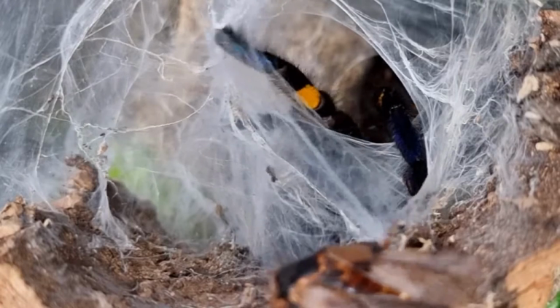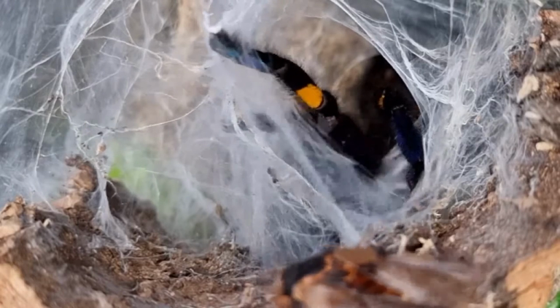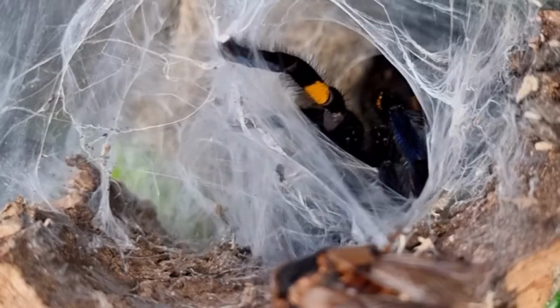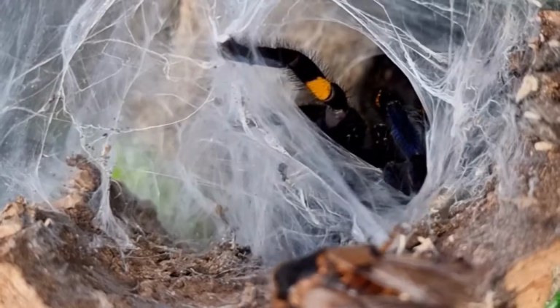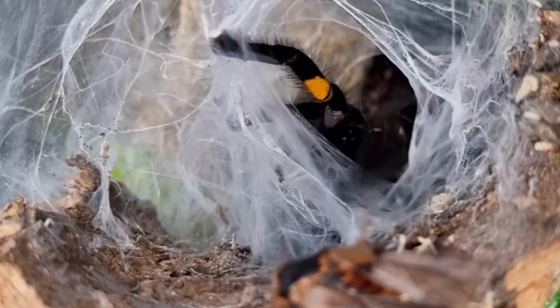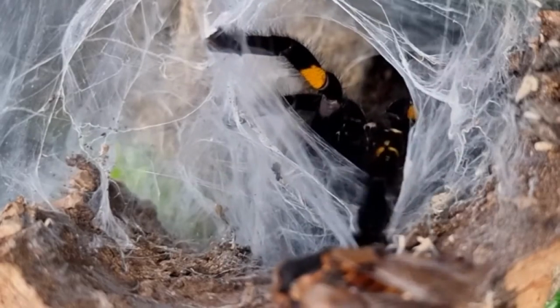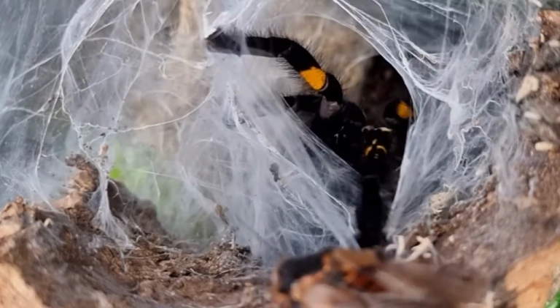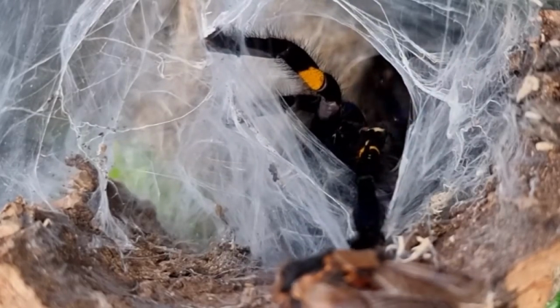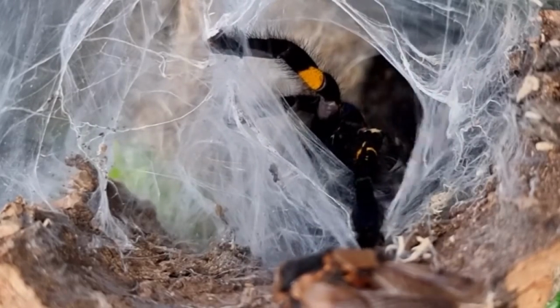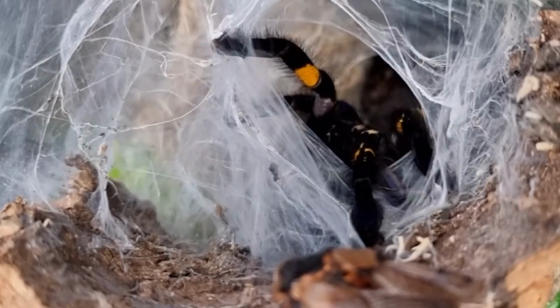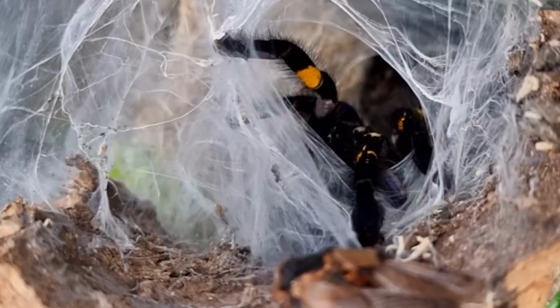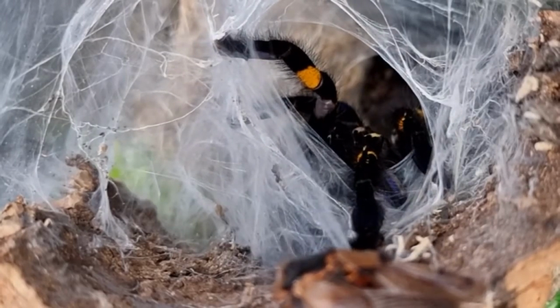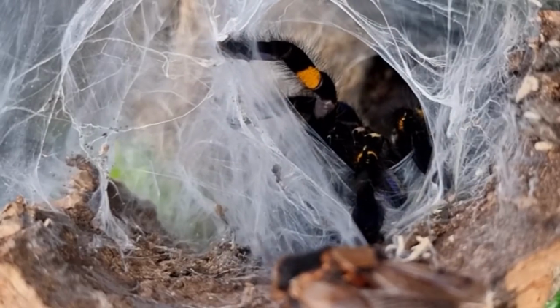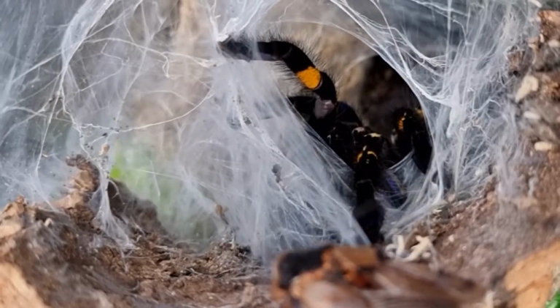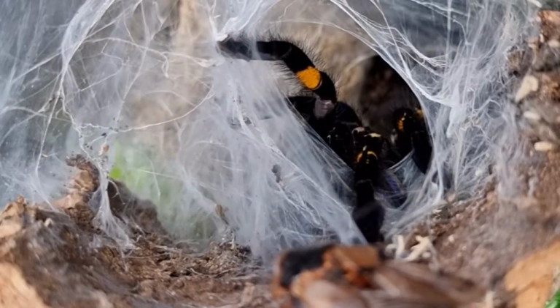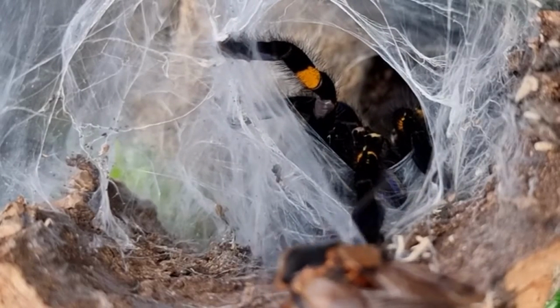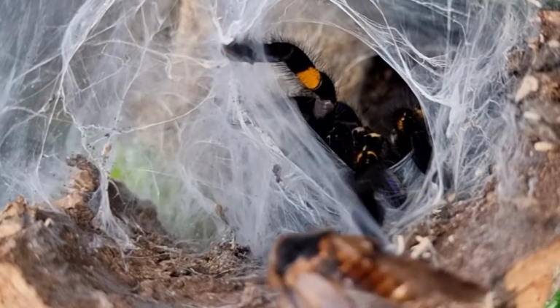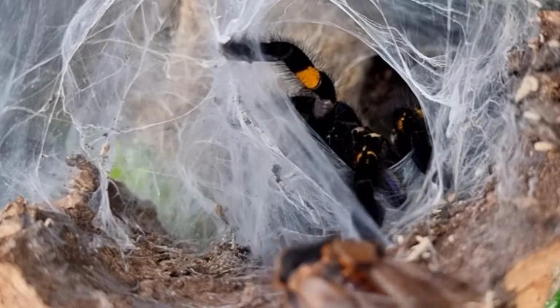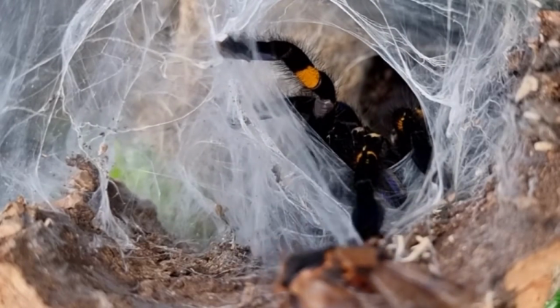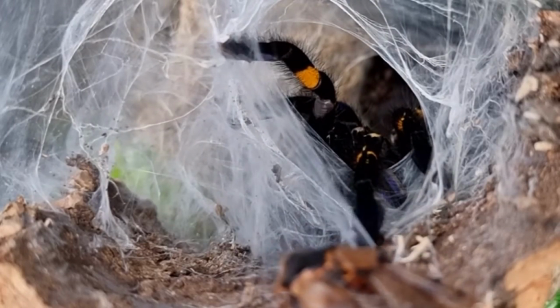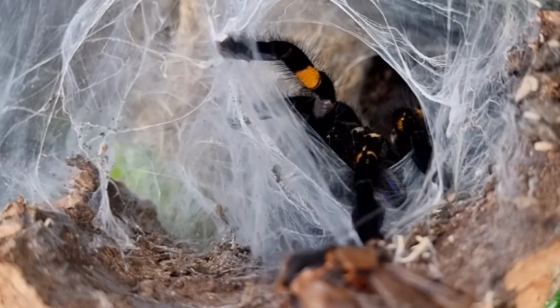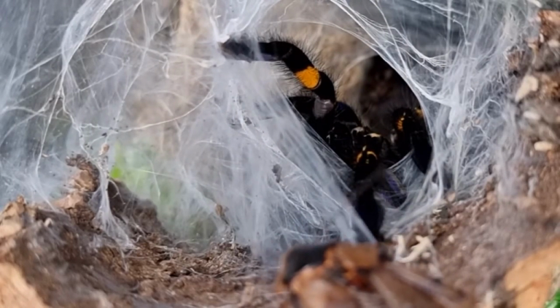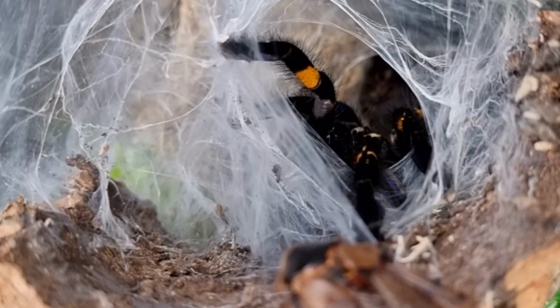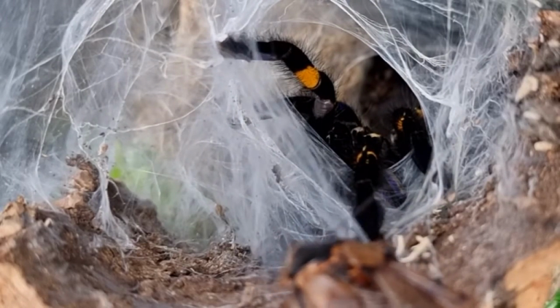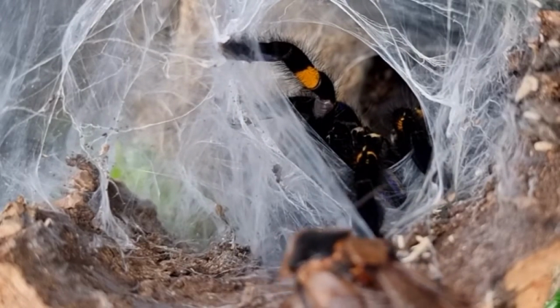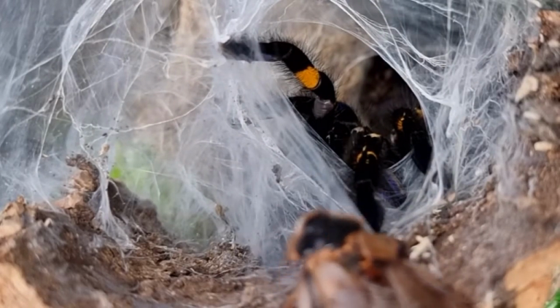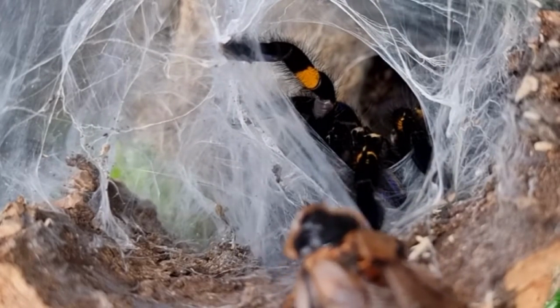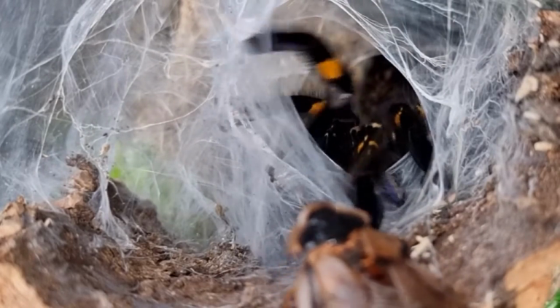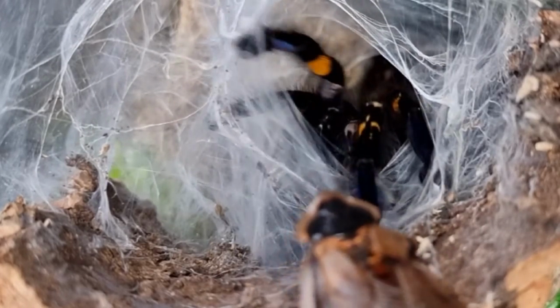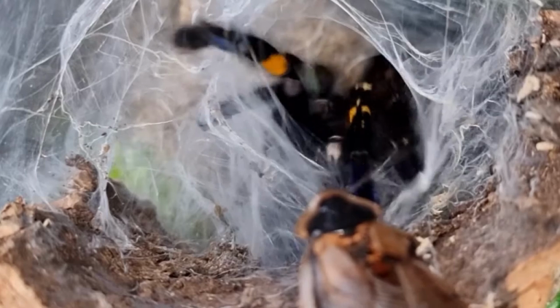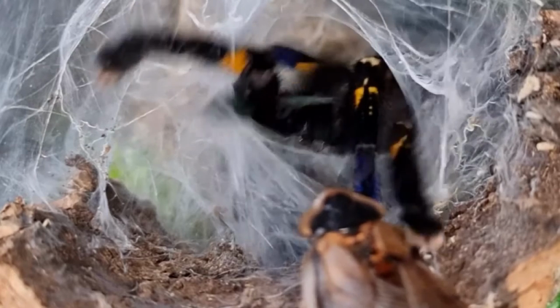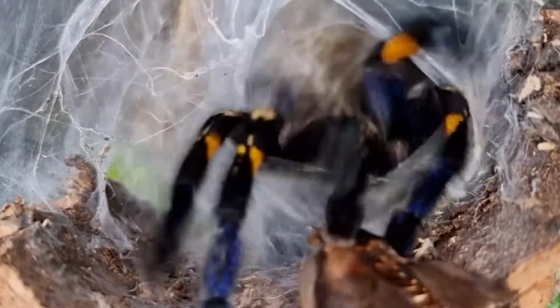In this video, let's feed my favourite arboreal genus, Poecilotheria.